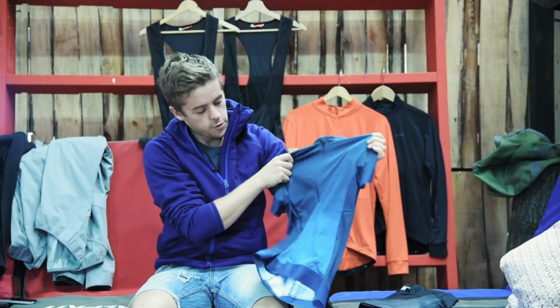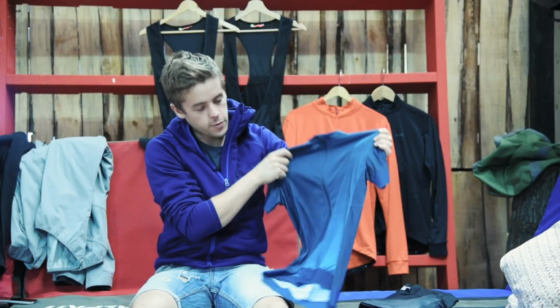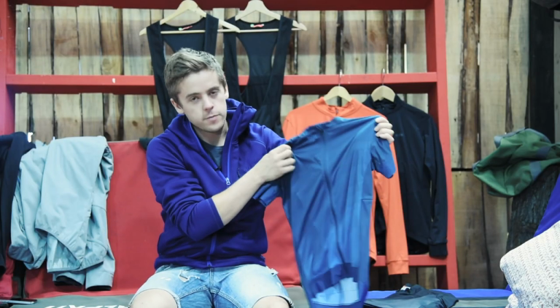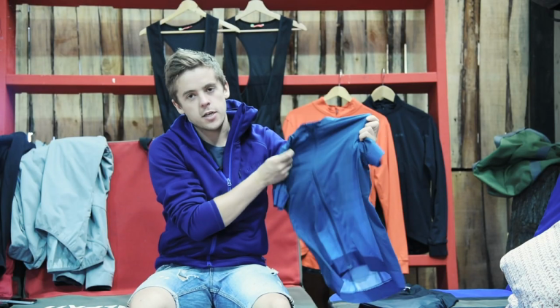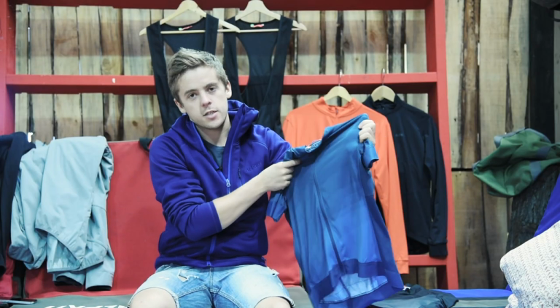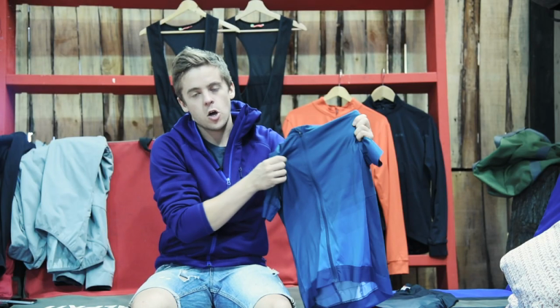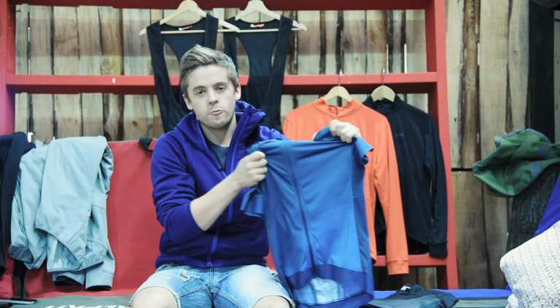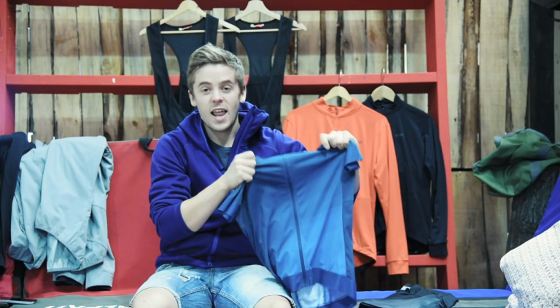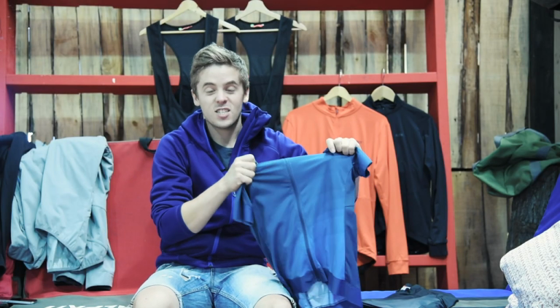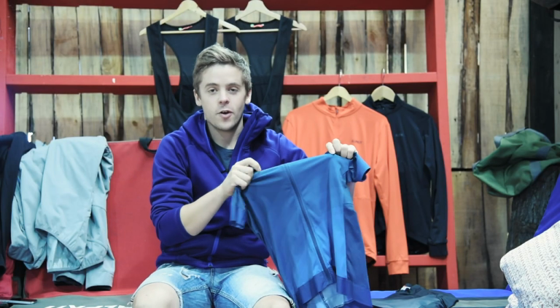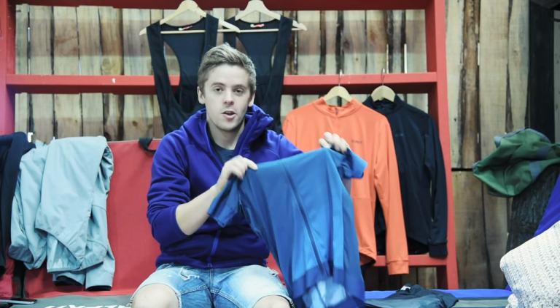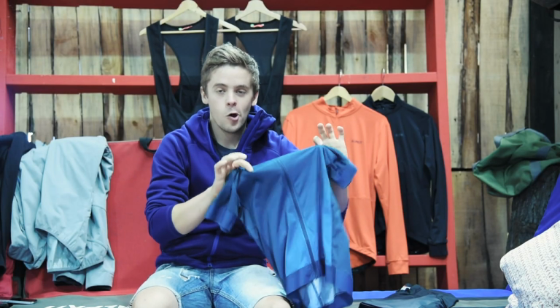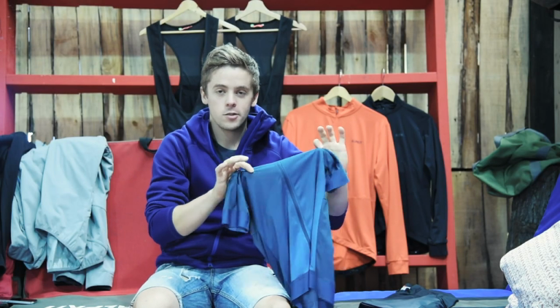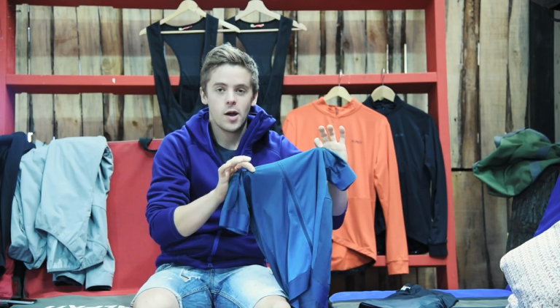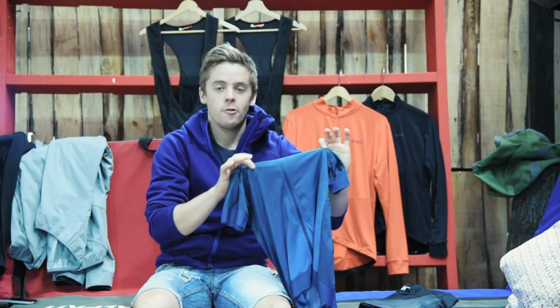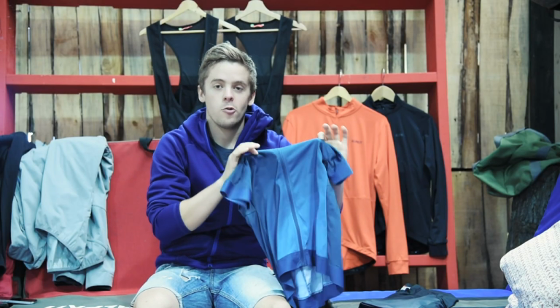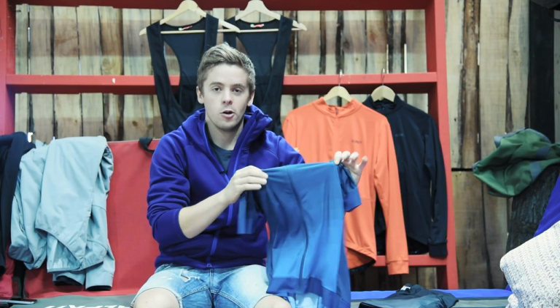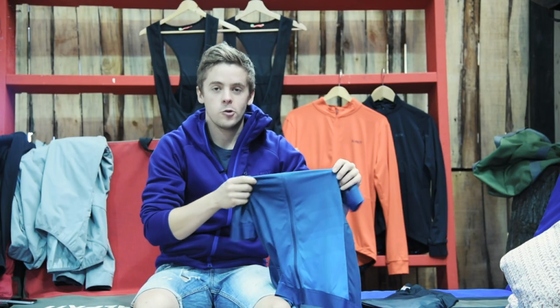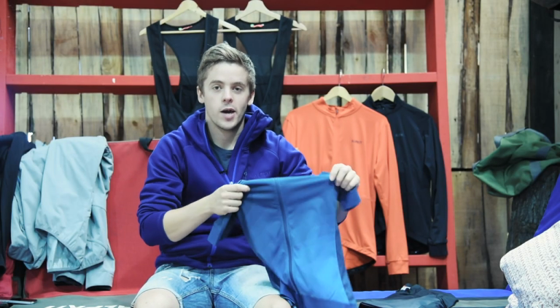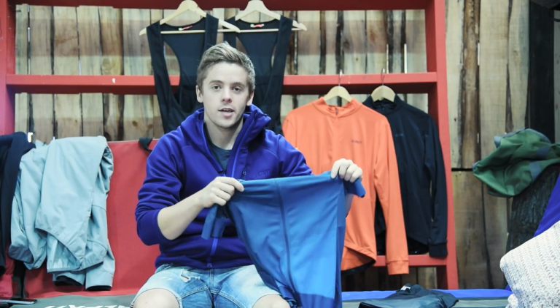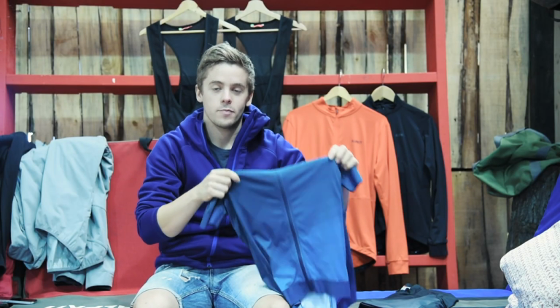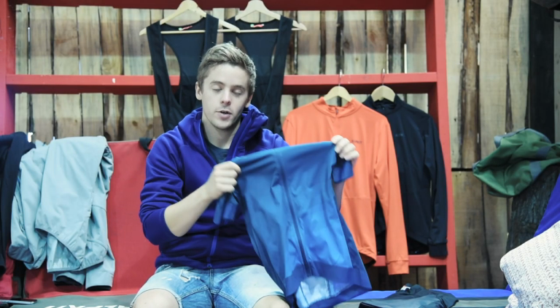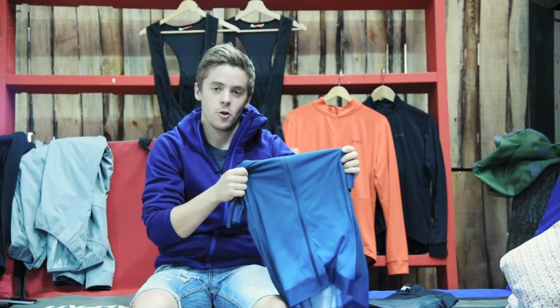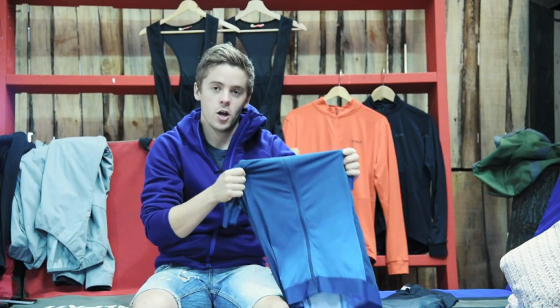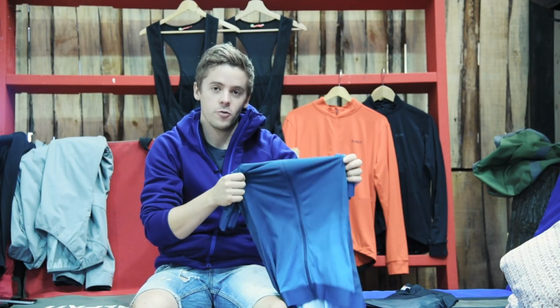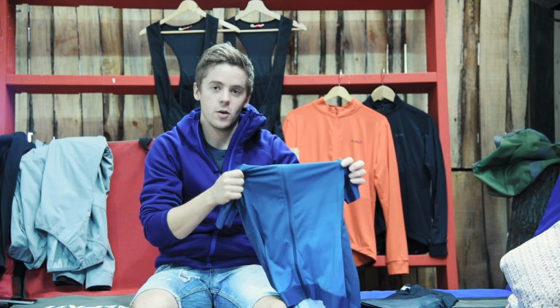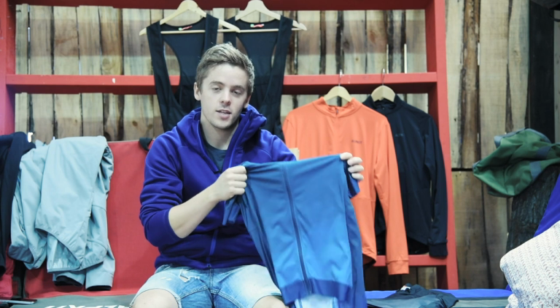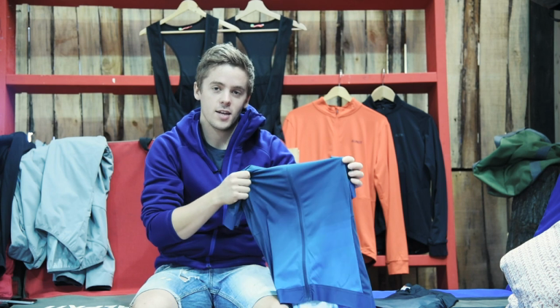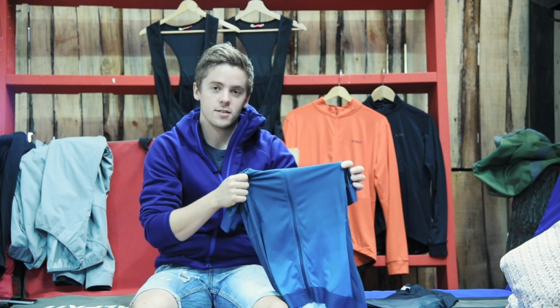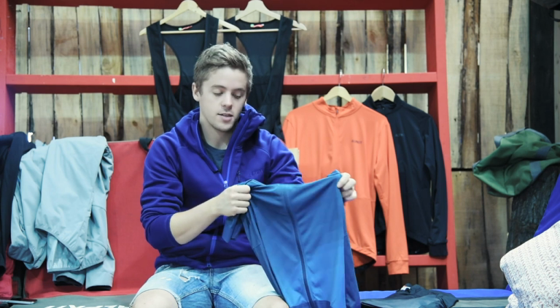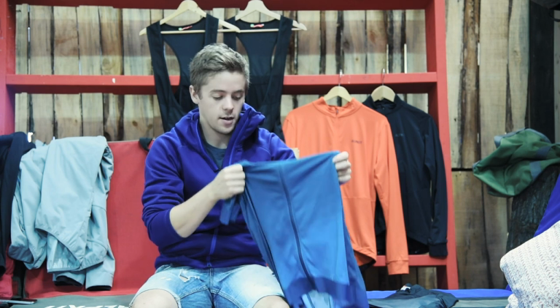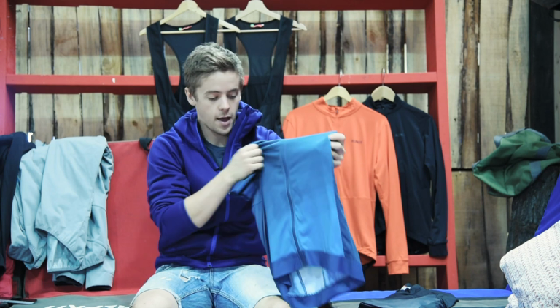The Rhythm Jersey has got a relaxed fit — not too aero, not too baggy — so it works really well as a next to skin layer.